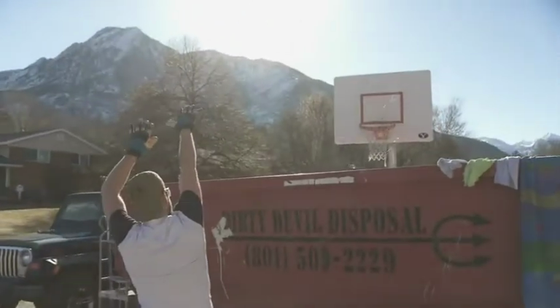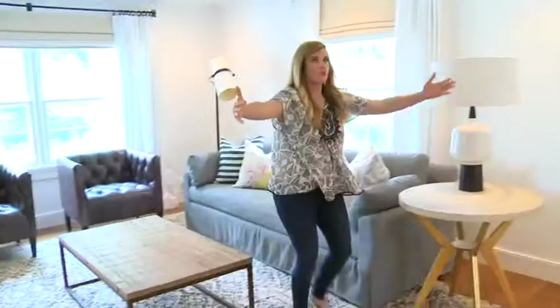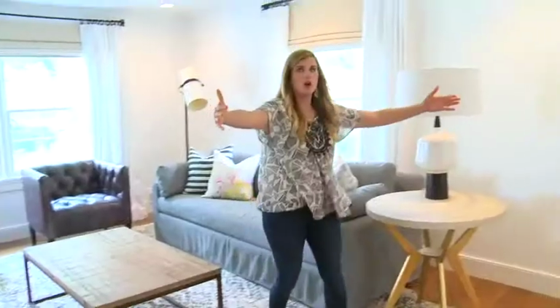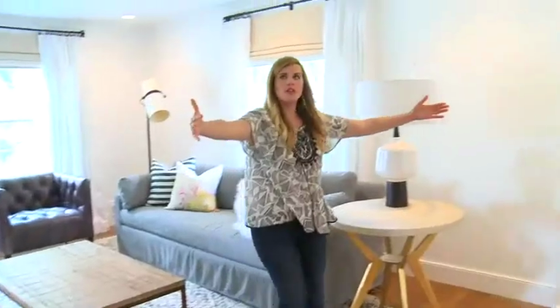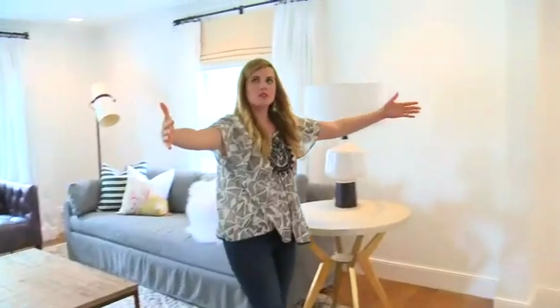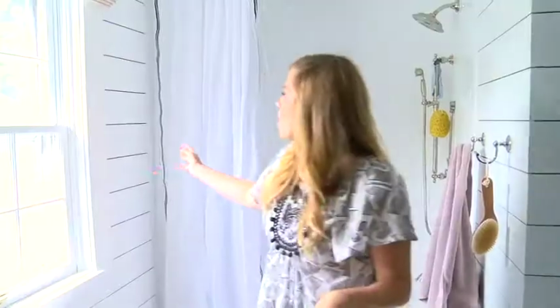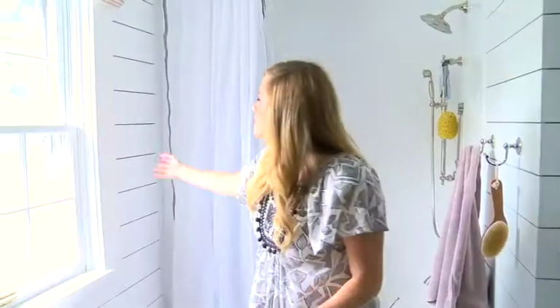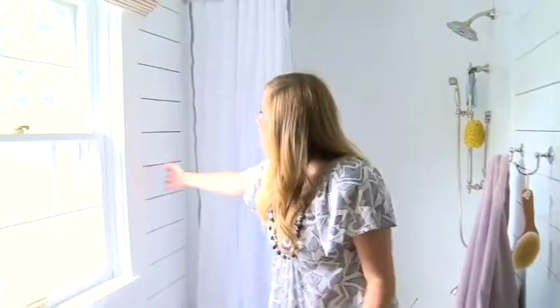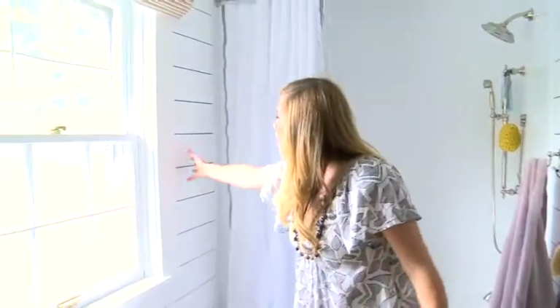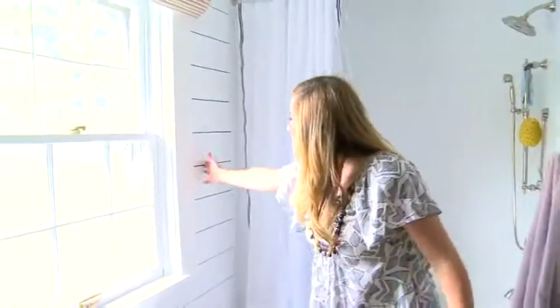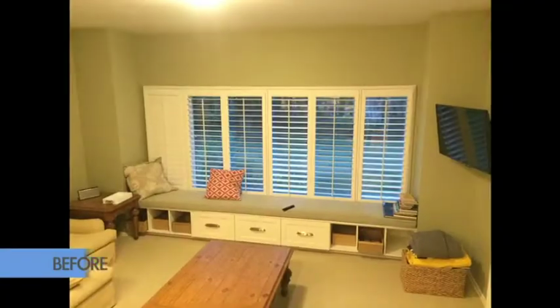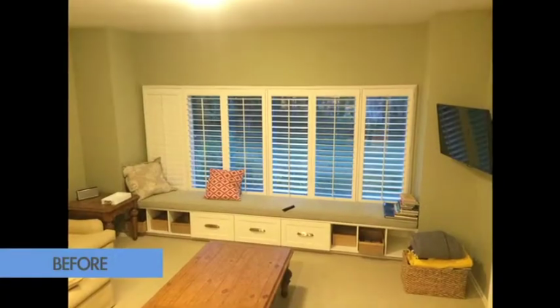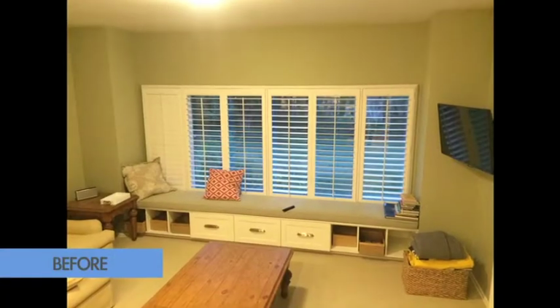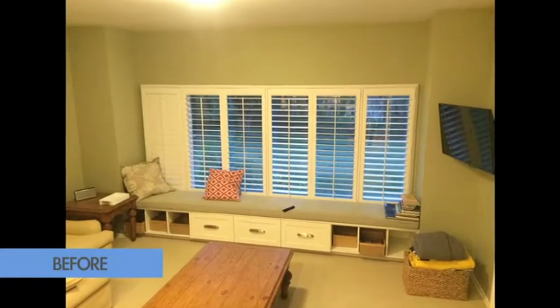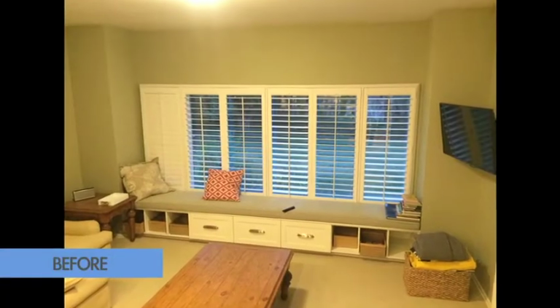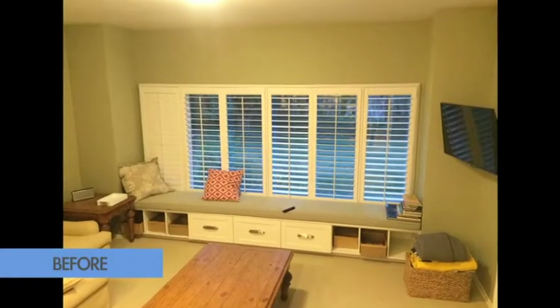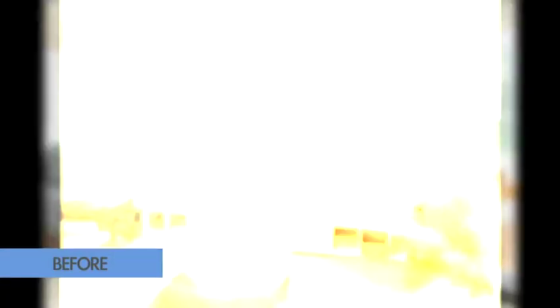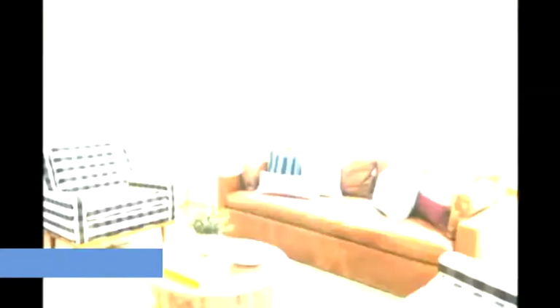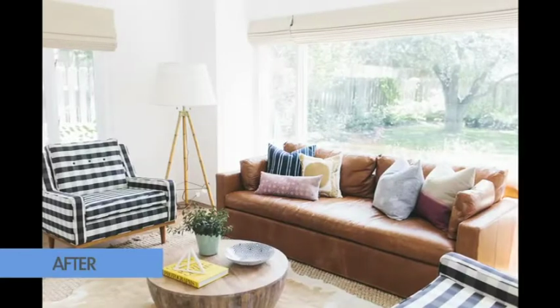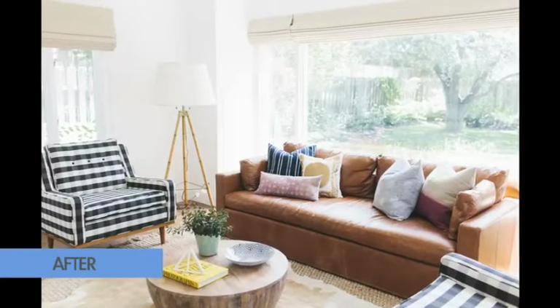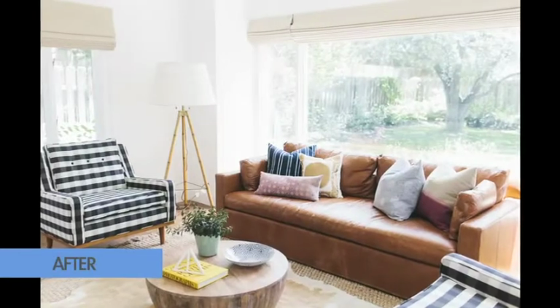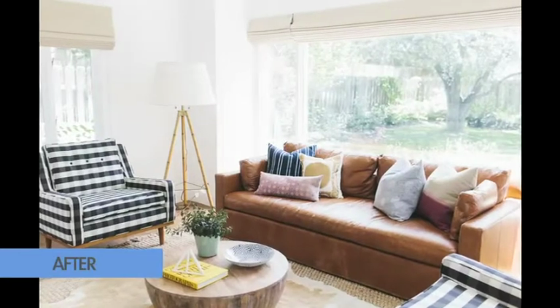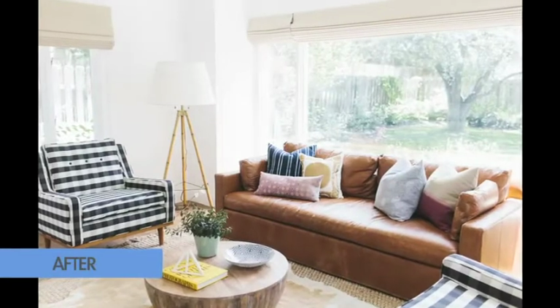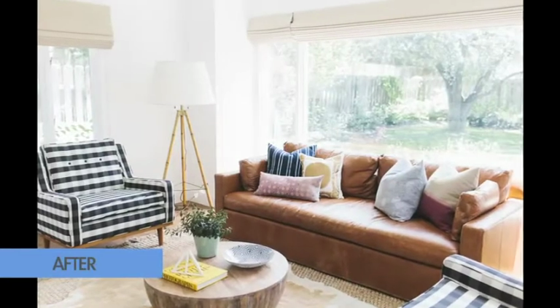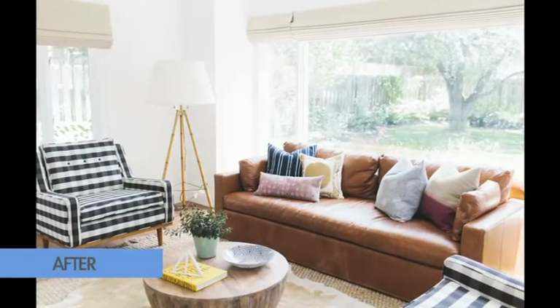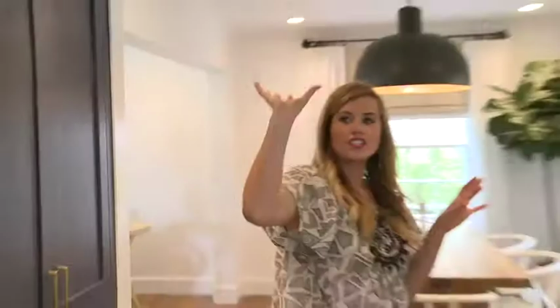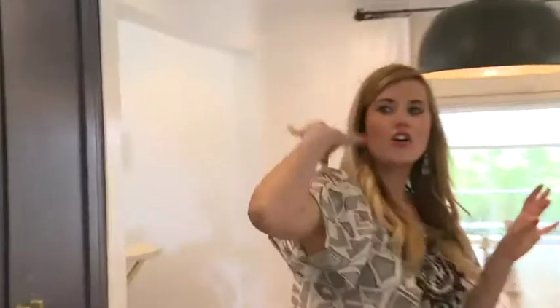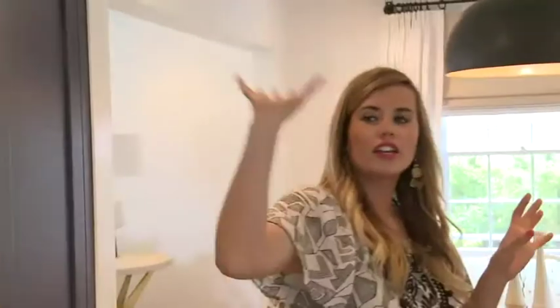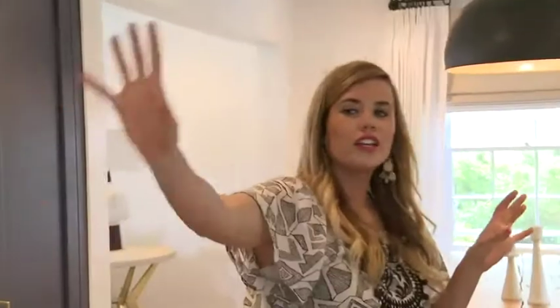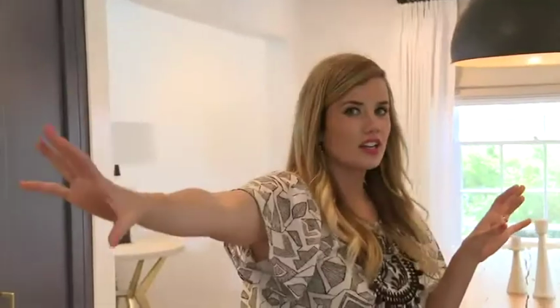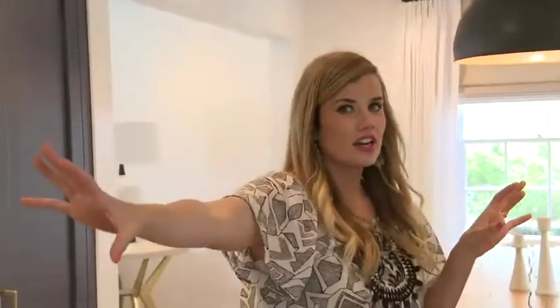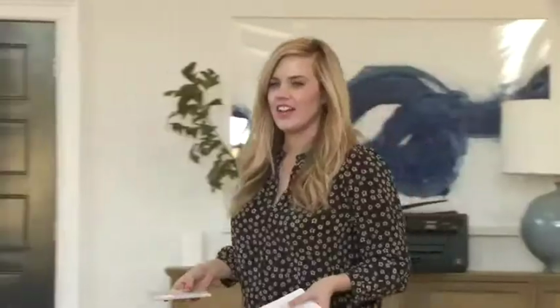People are starting to buy homes again, and that's been really good for our business. I just really love making a house a home.